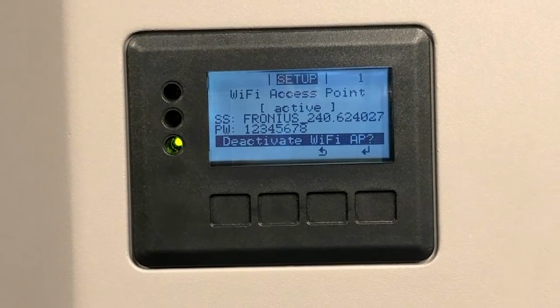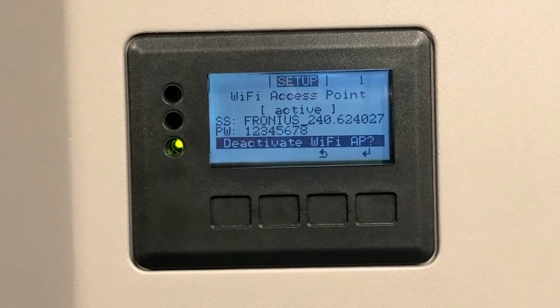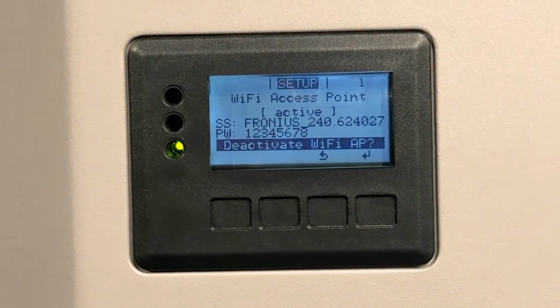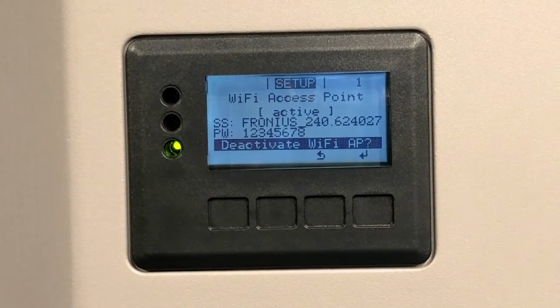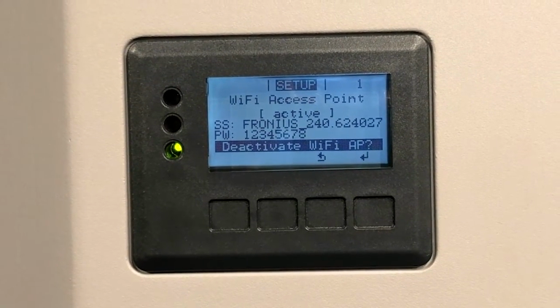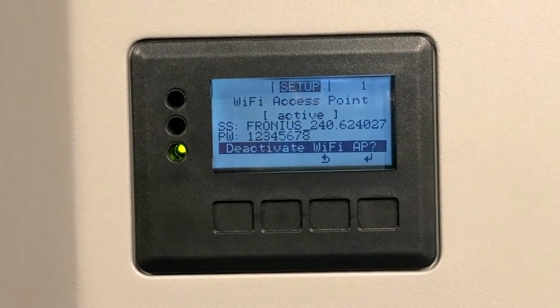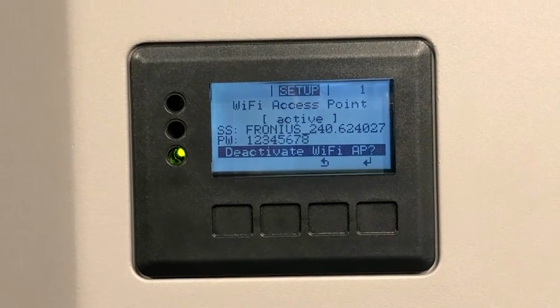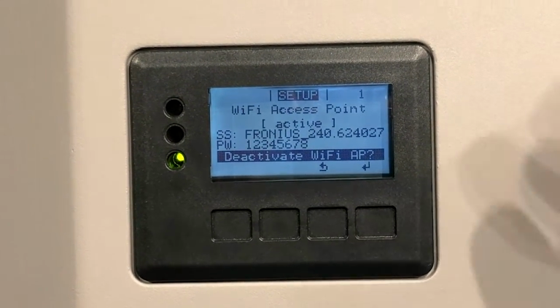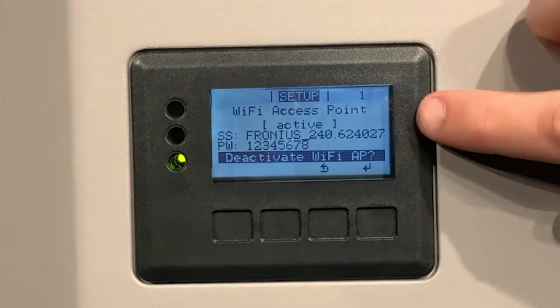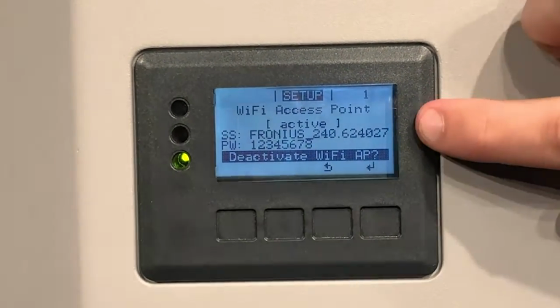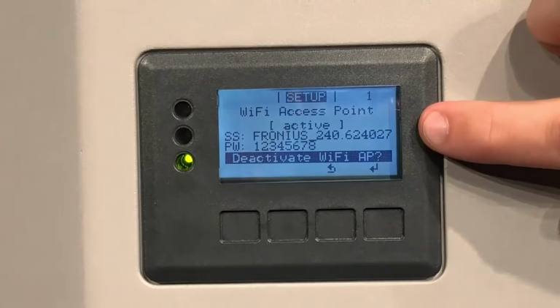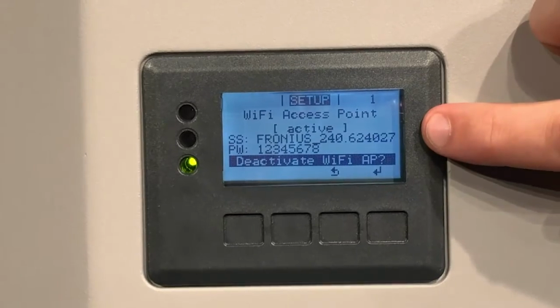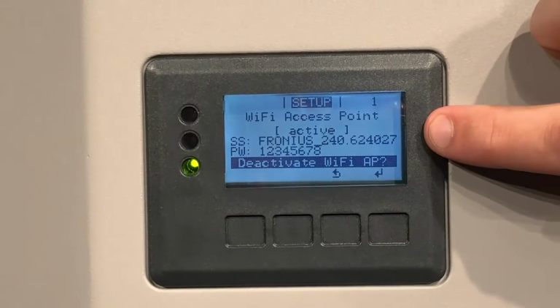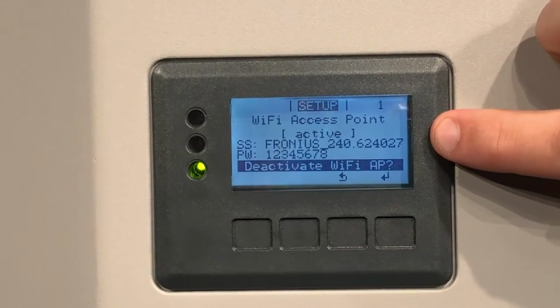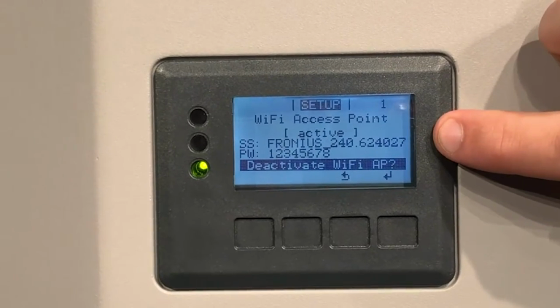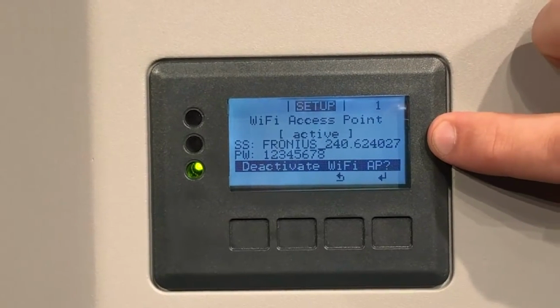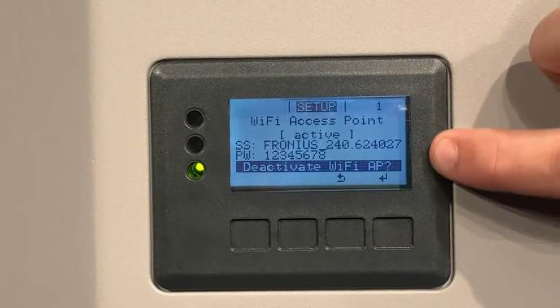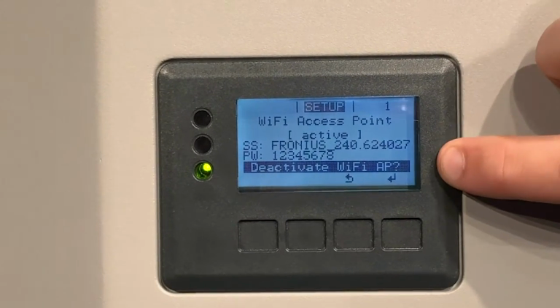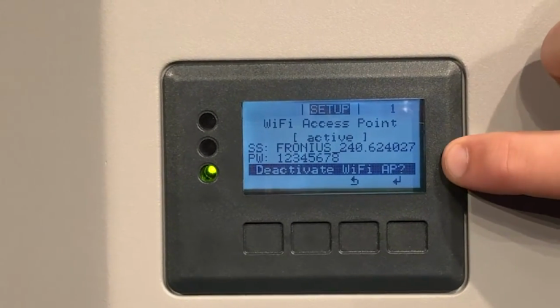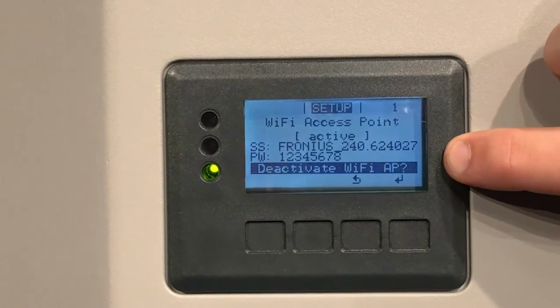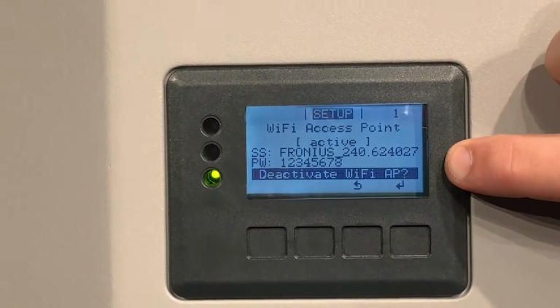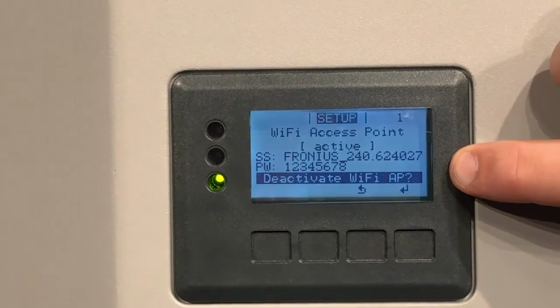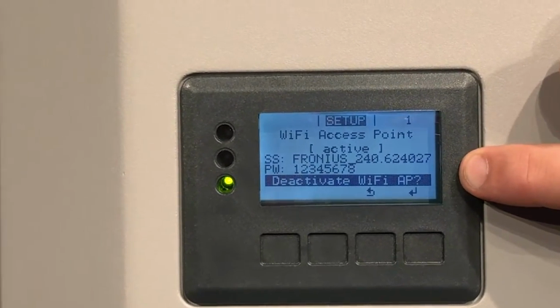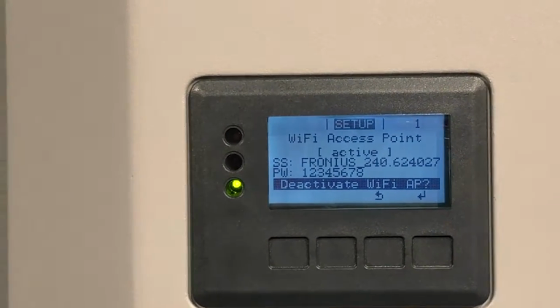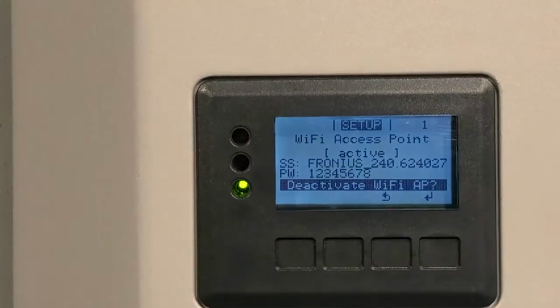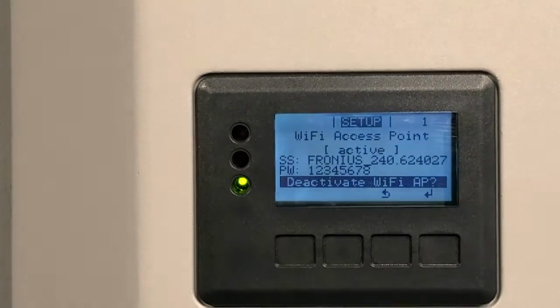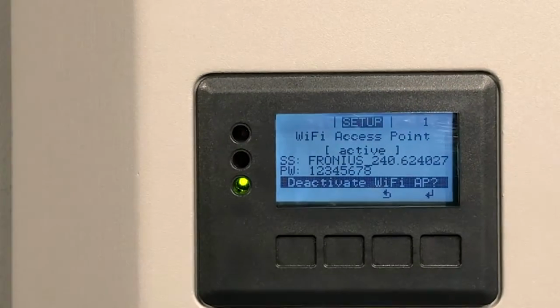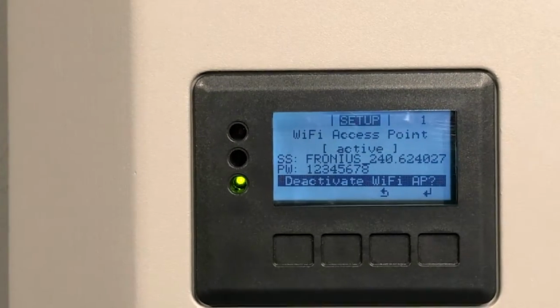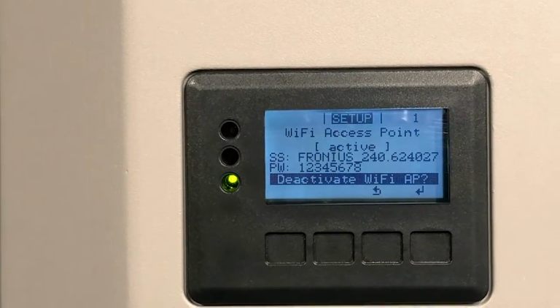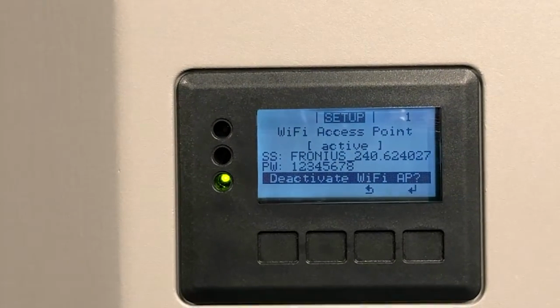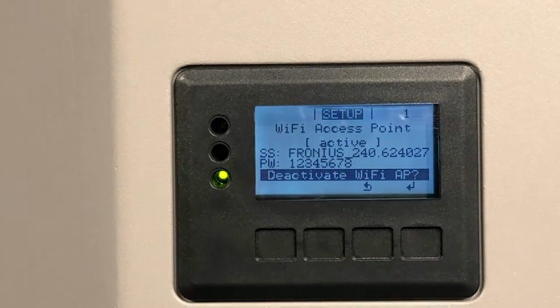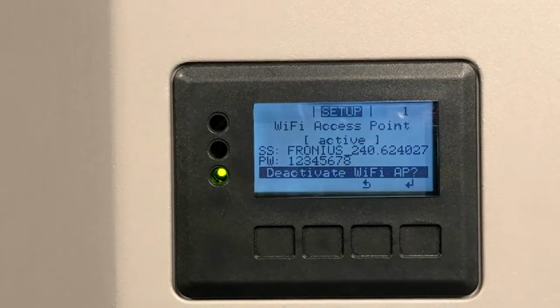Once that's active, it will display the data logger ID with a password on screen and we are good to go.